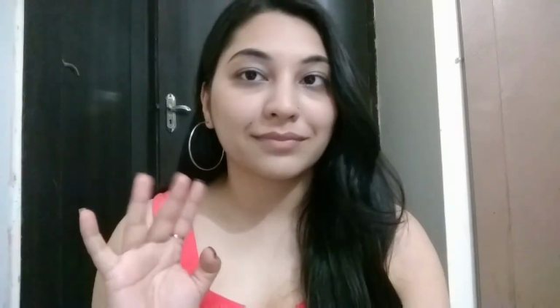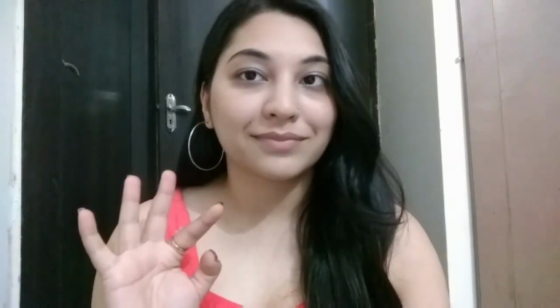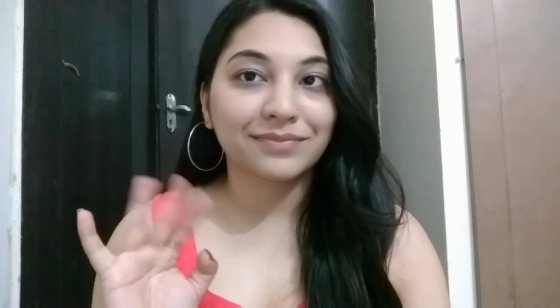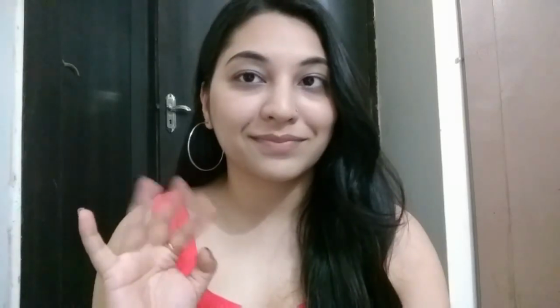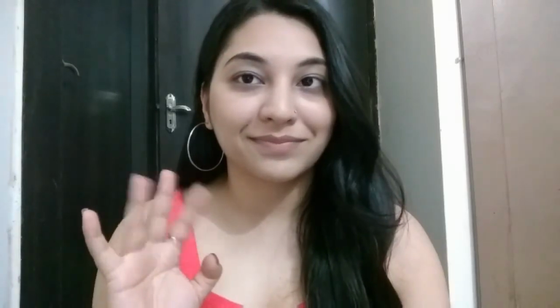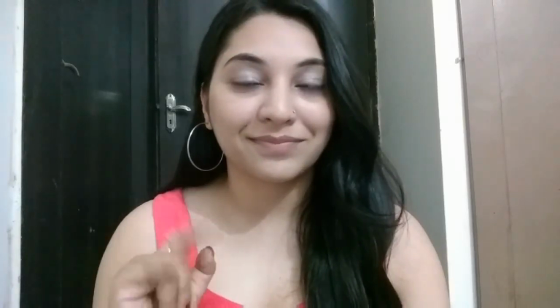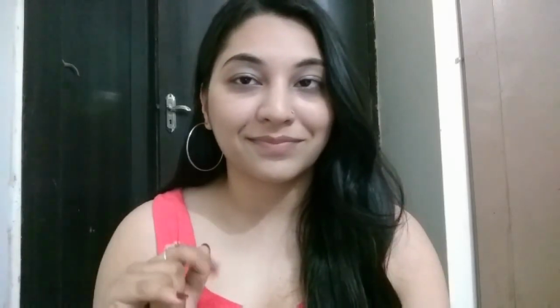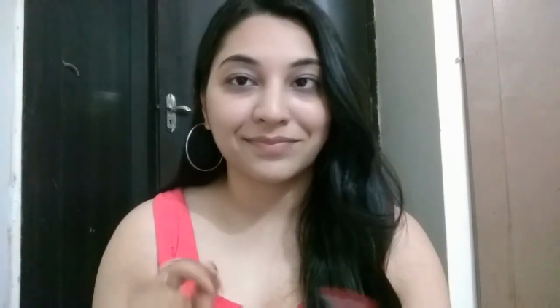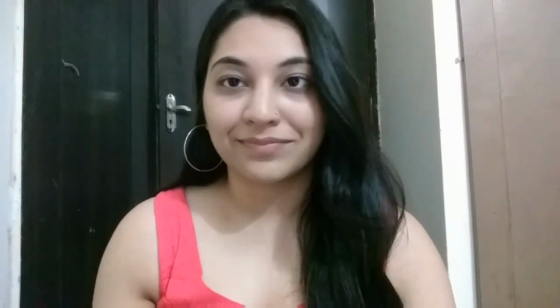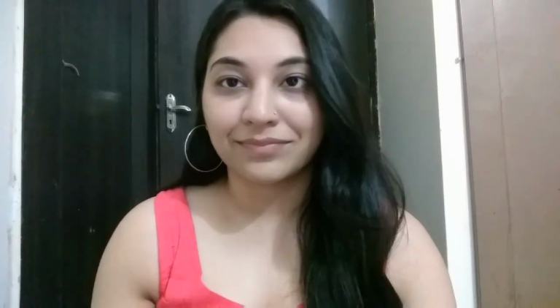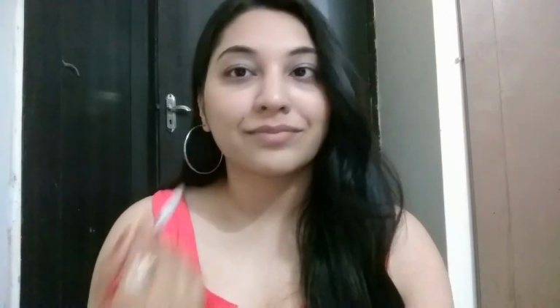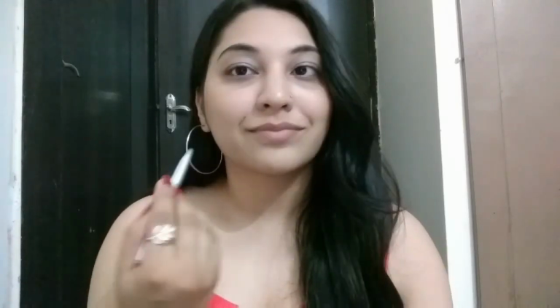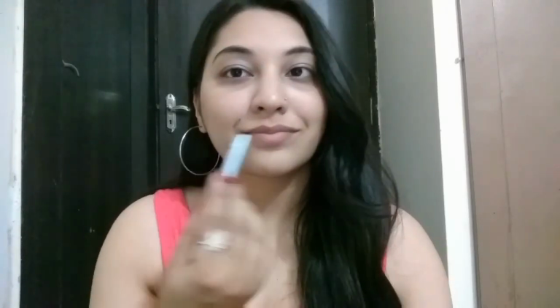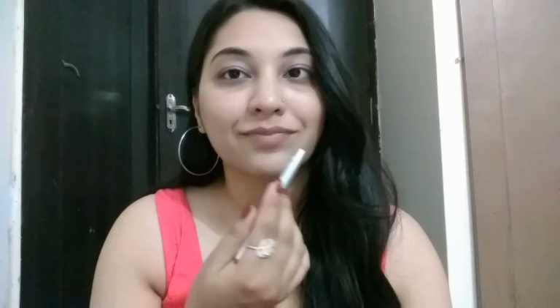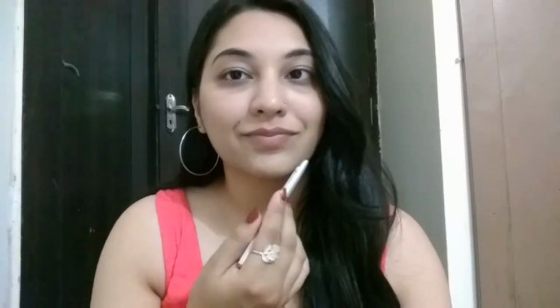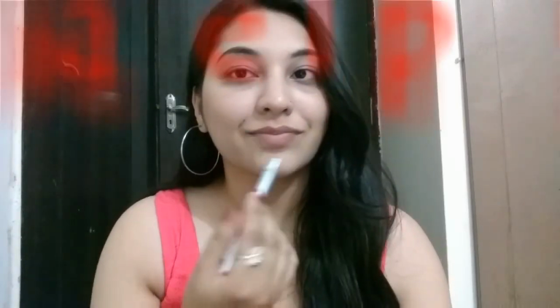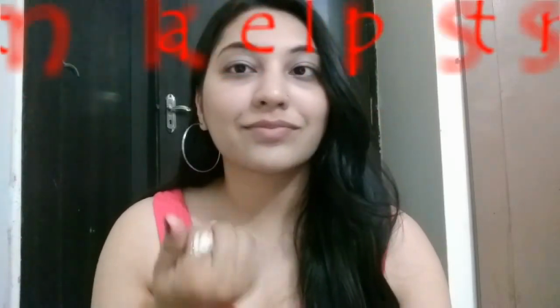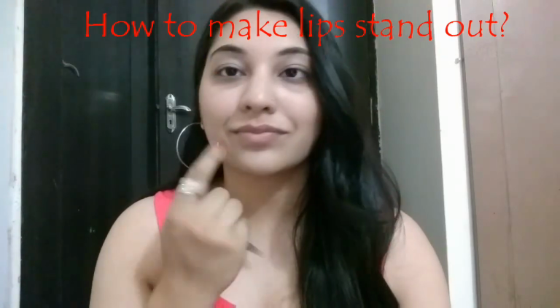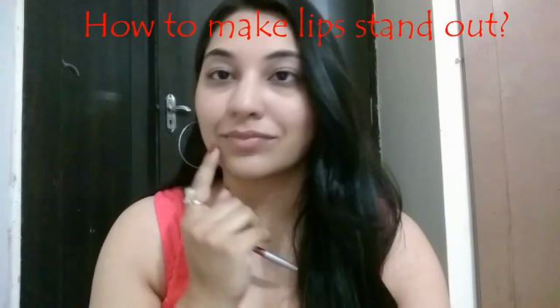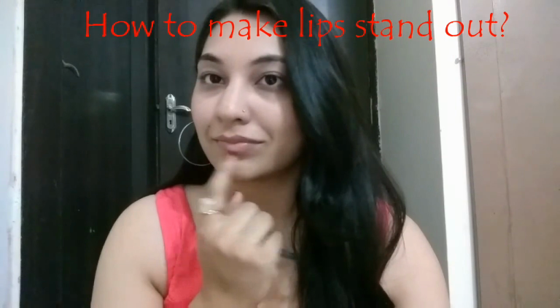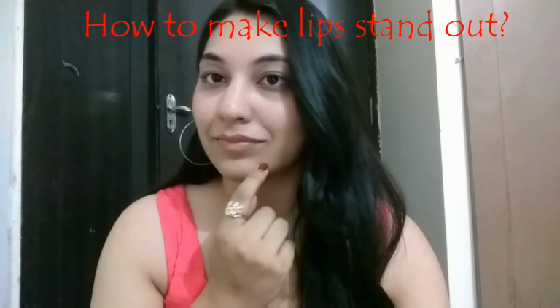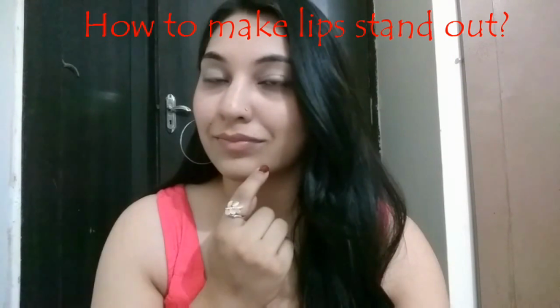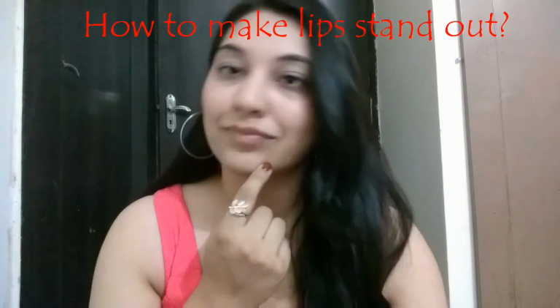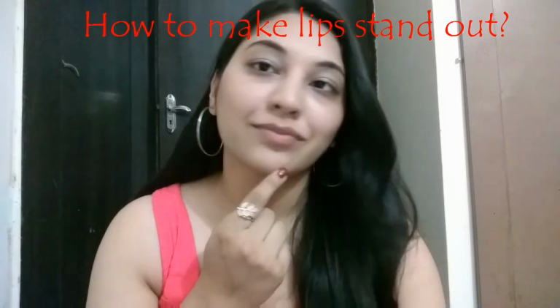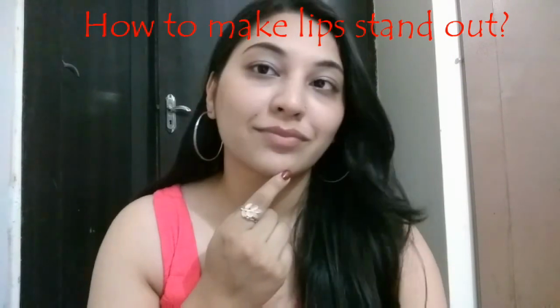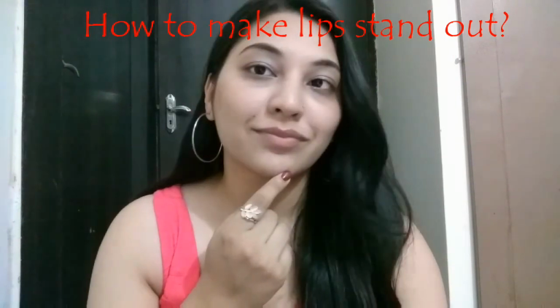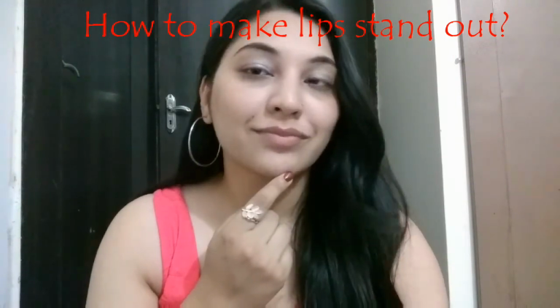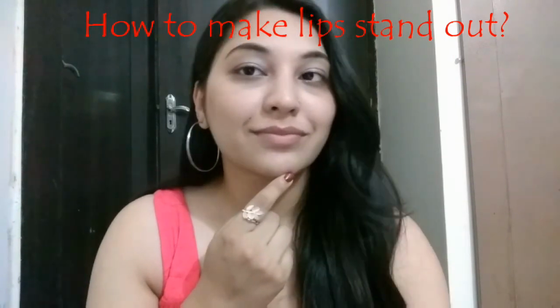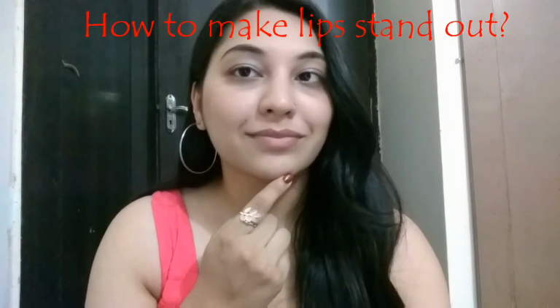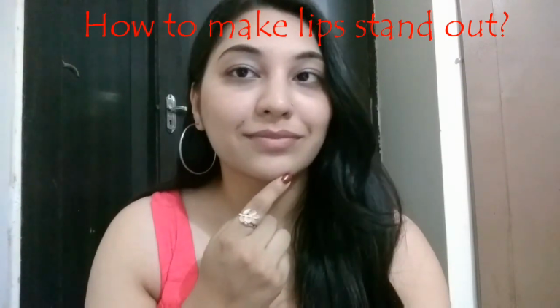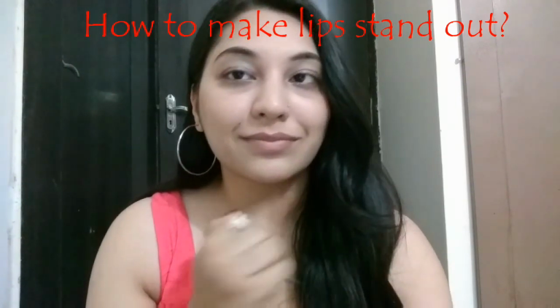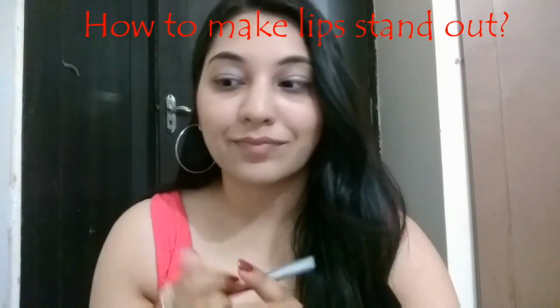Hi, welcome to my channel and today I'm going to show you how to make your lips stand out.